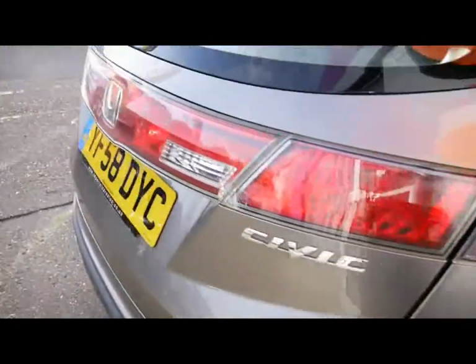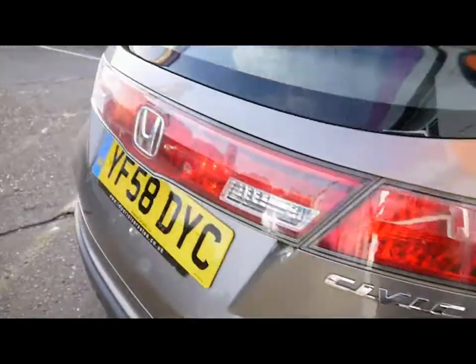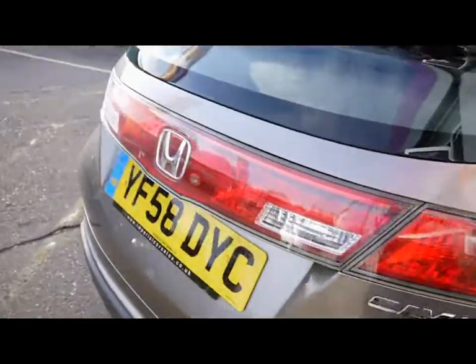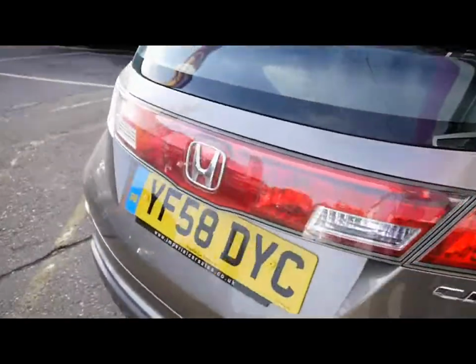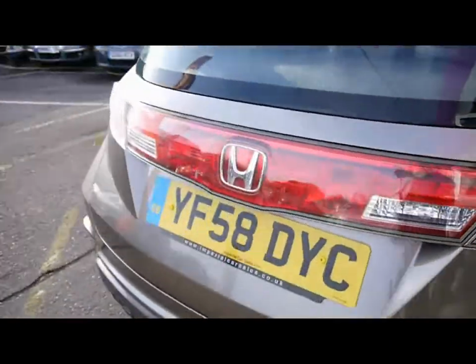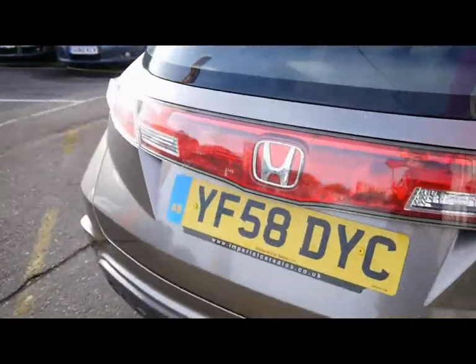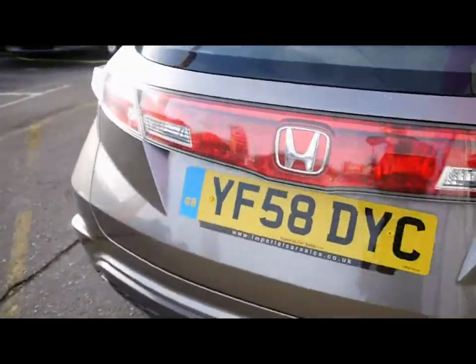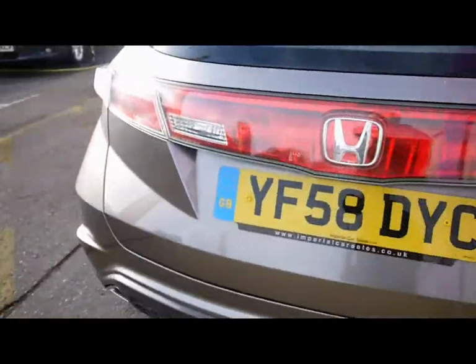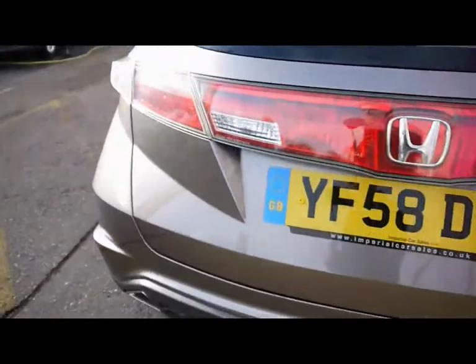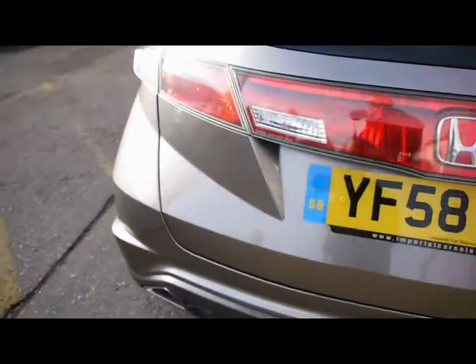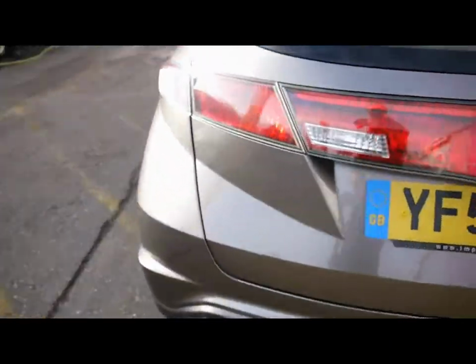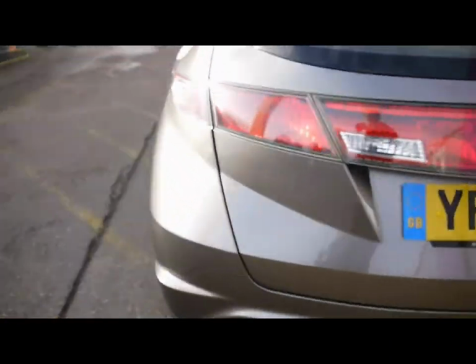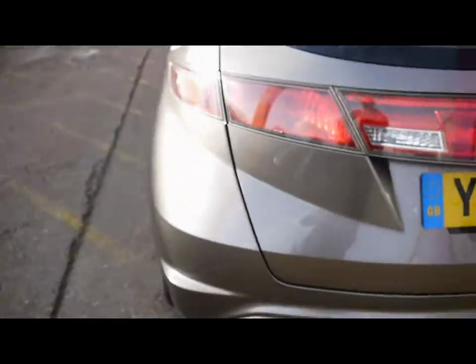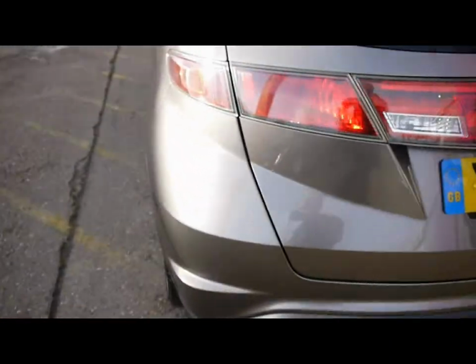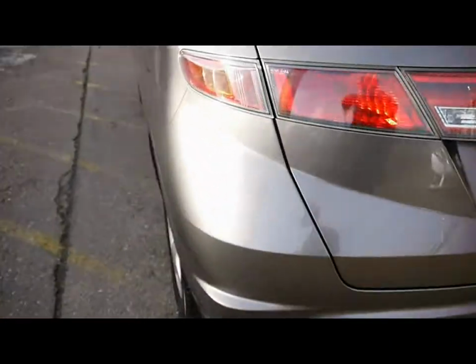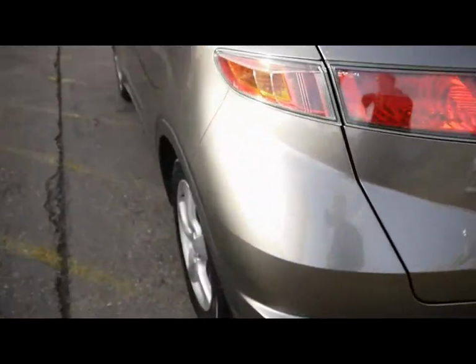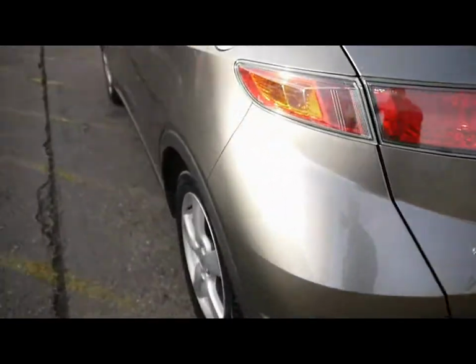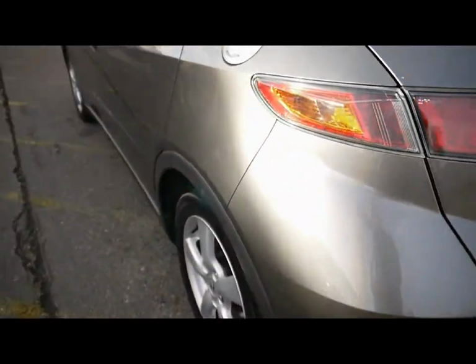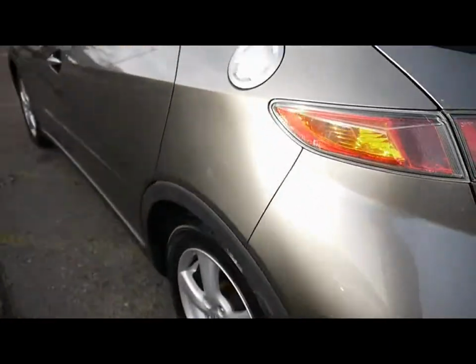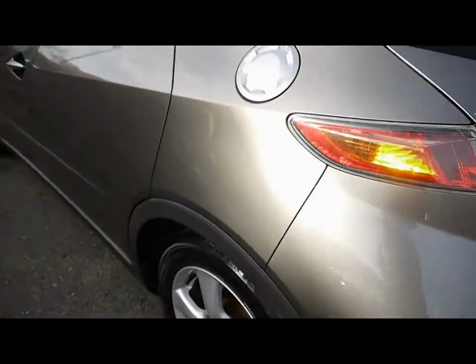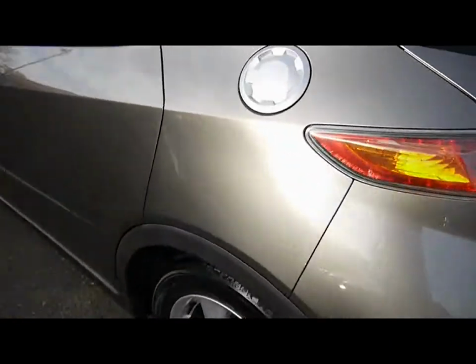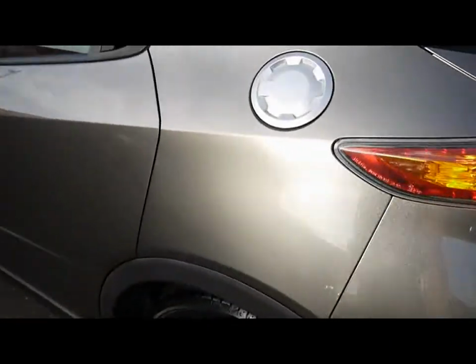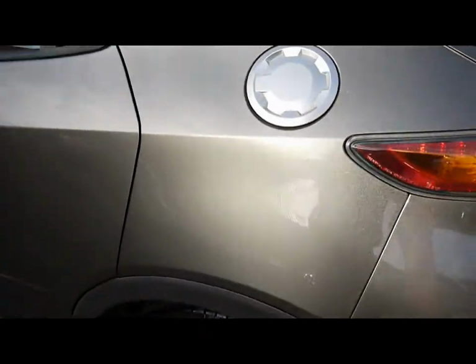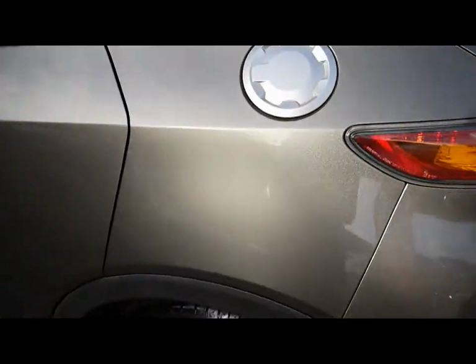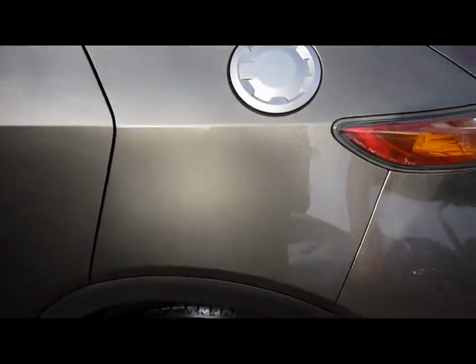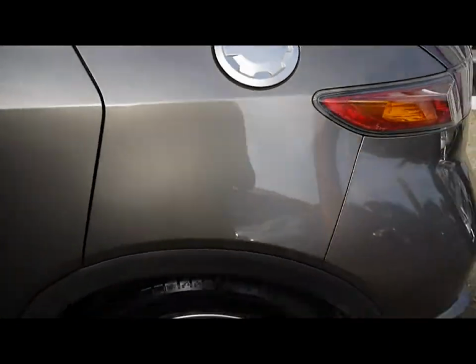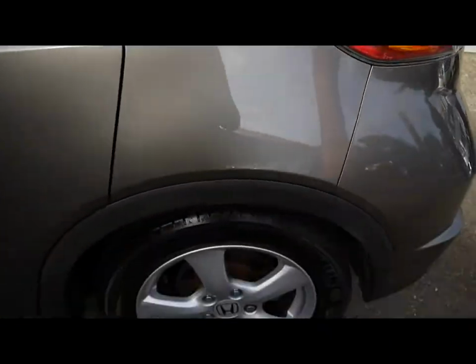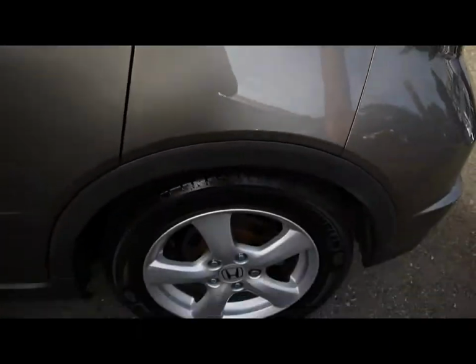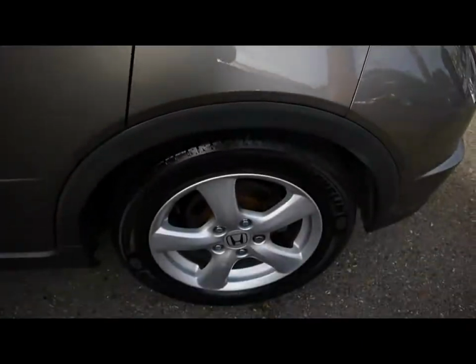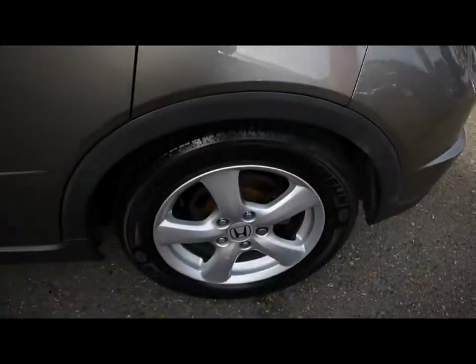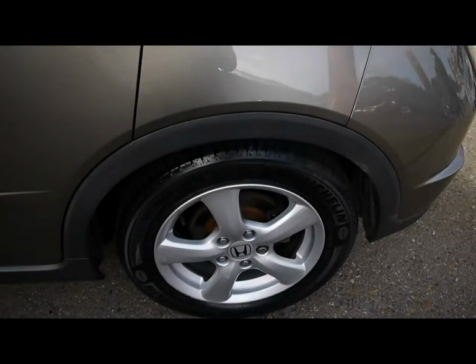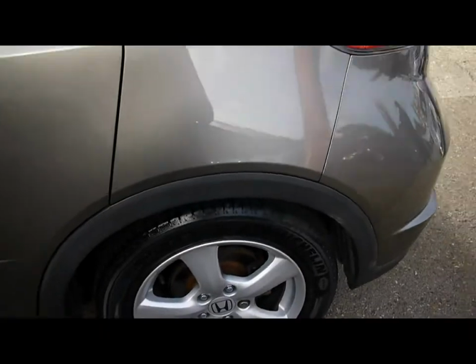Features include 16 inch alloy wheels and great condition bodywork.